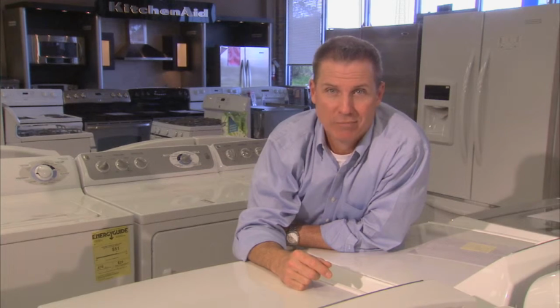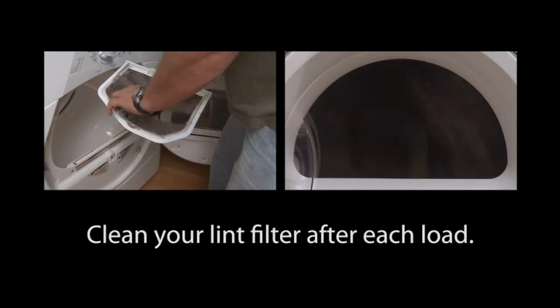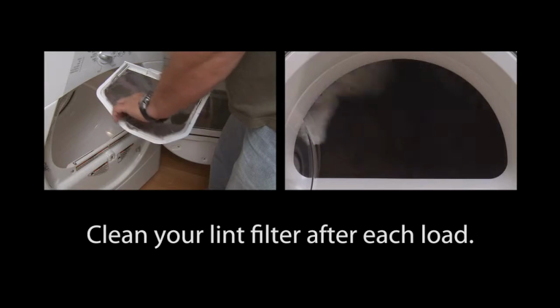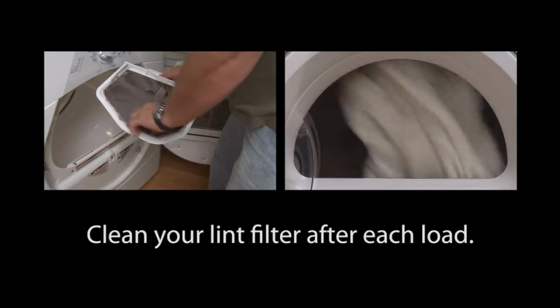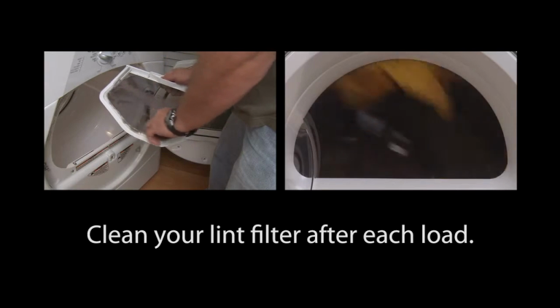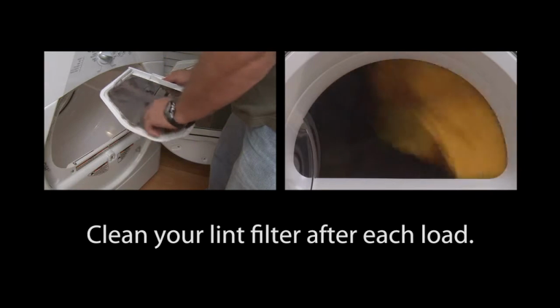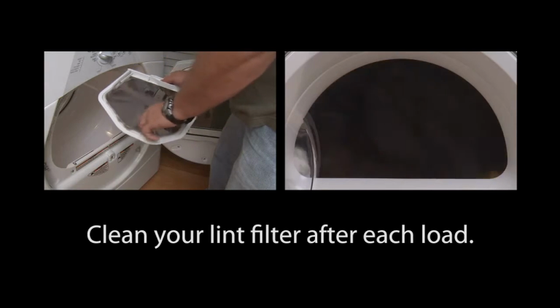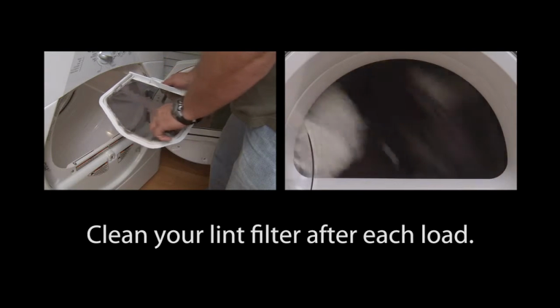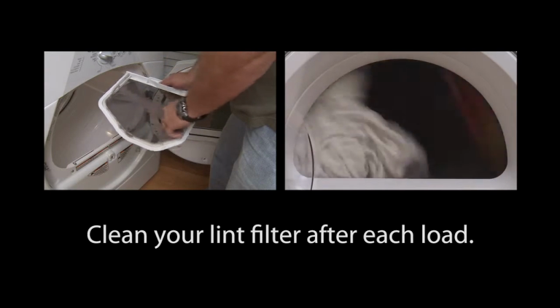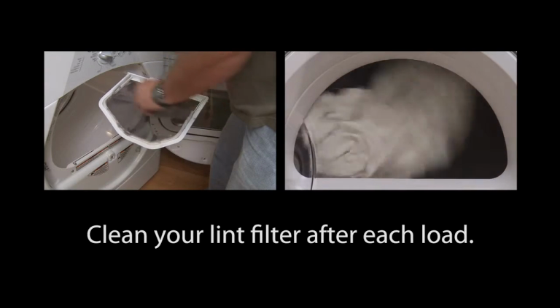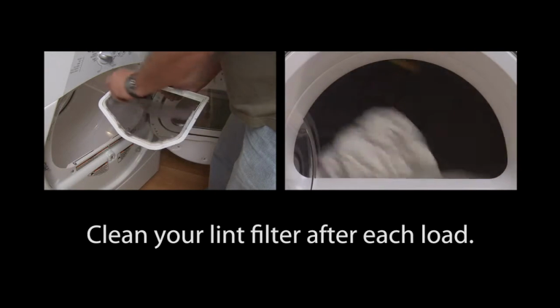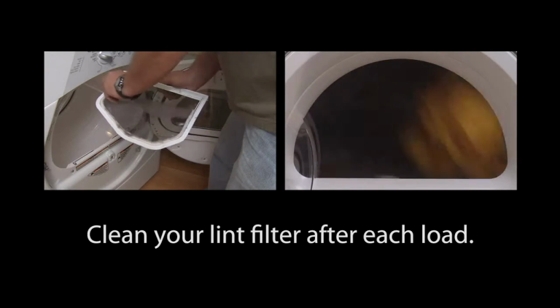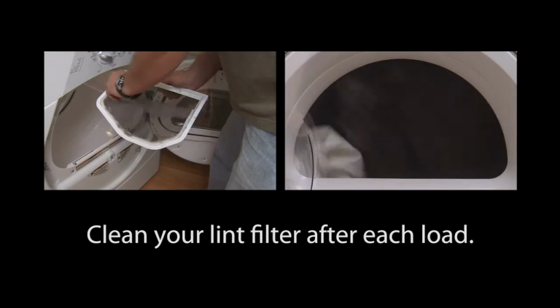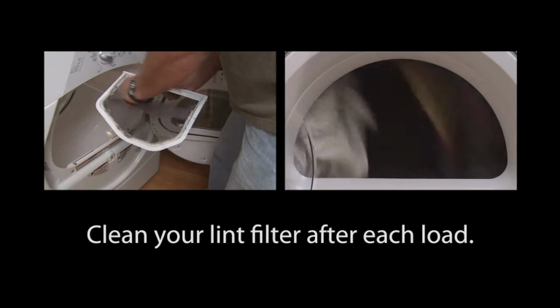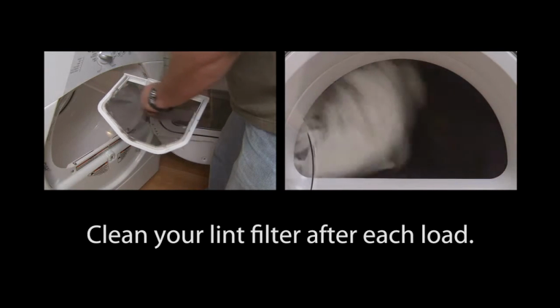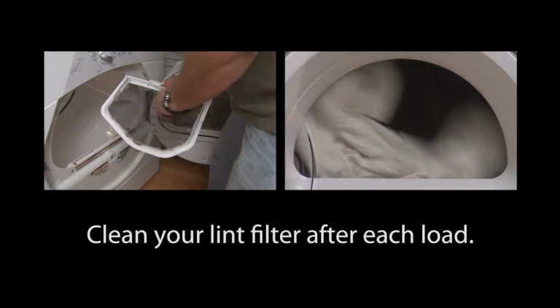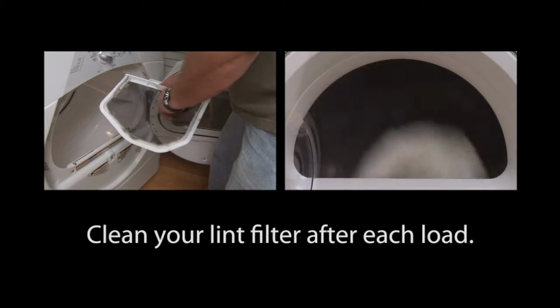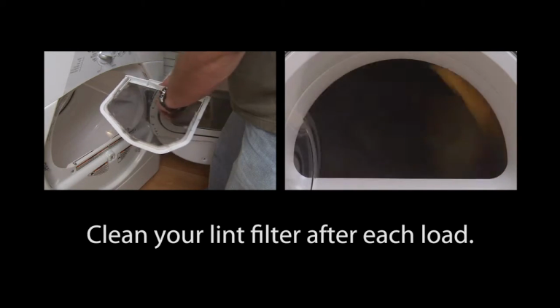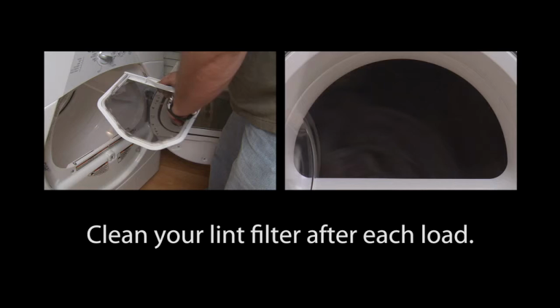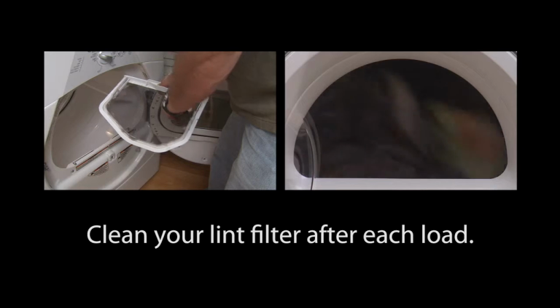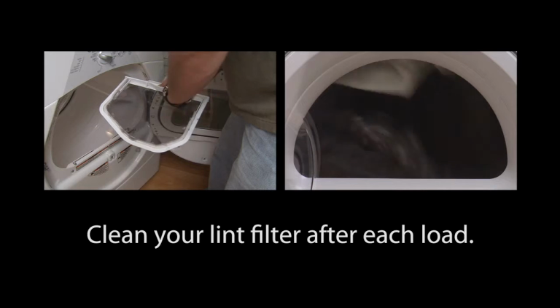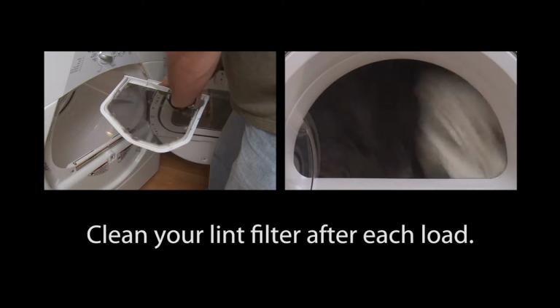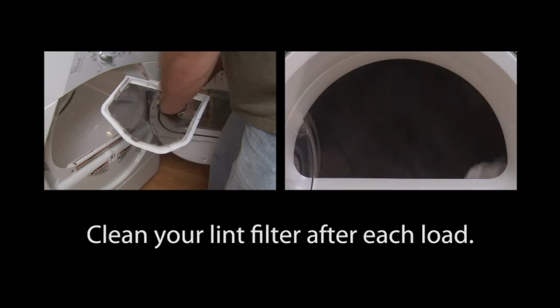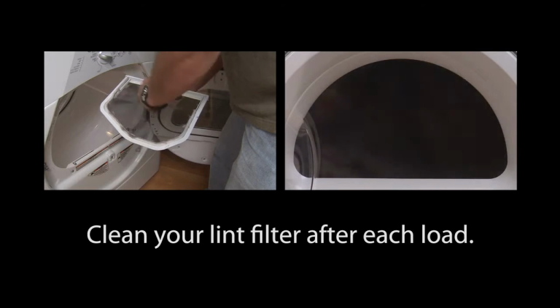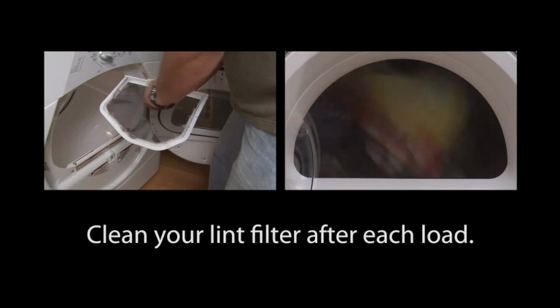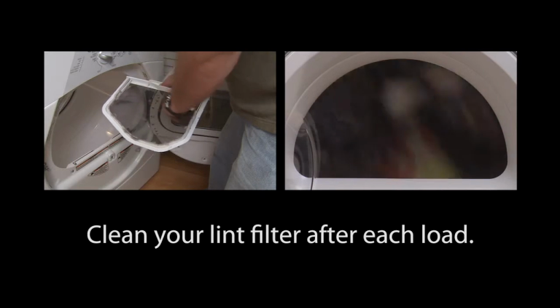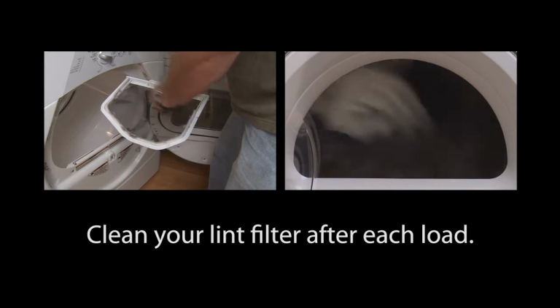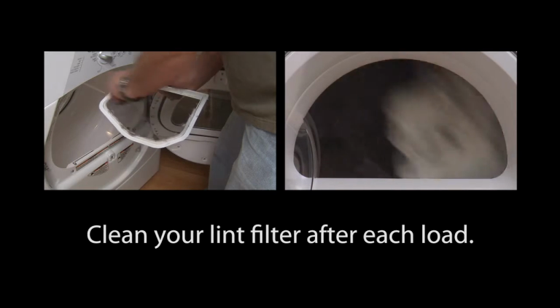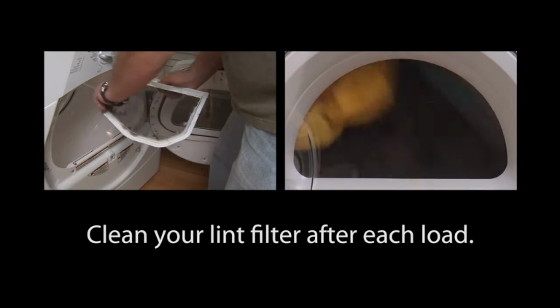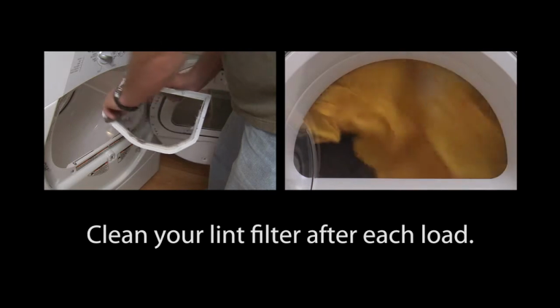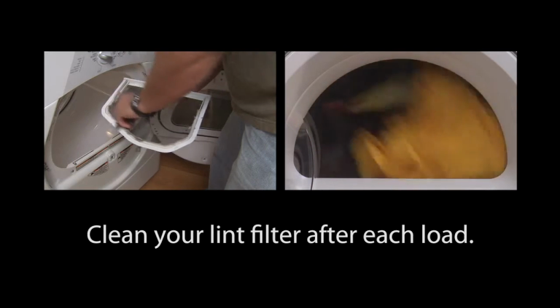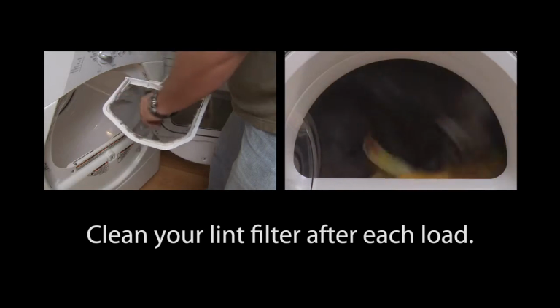Clean your dryer's lint filter after each load. This maximizes airflow, allowing your clothes to dry faster and the dryer not to run as long.